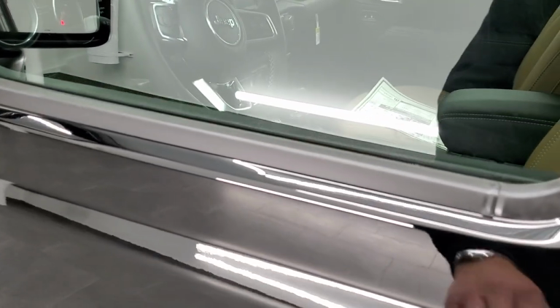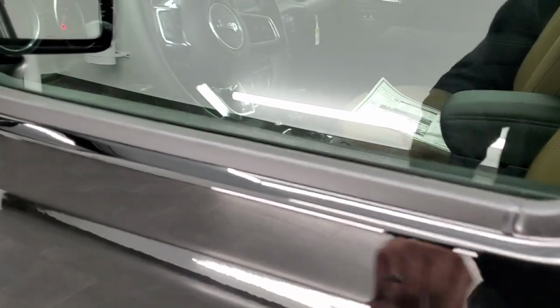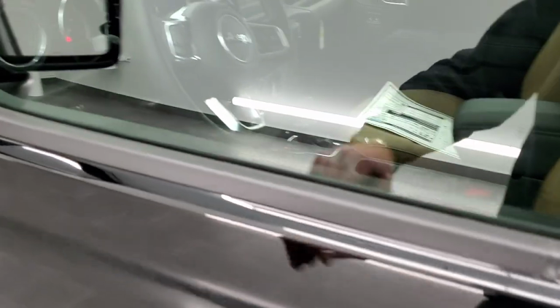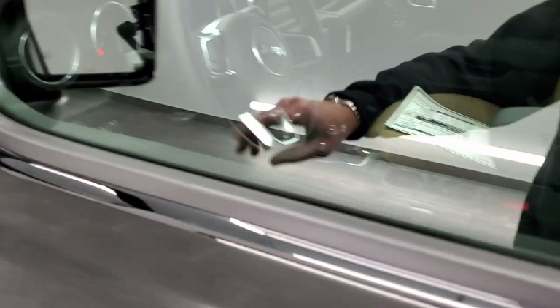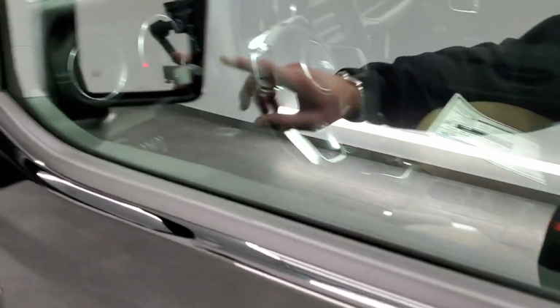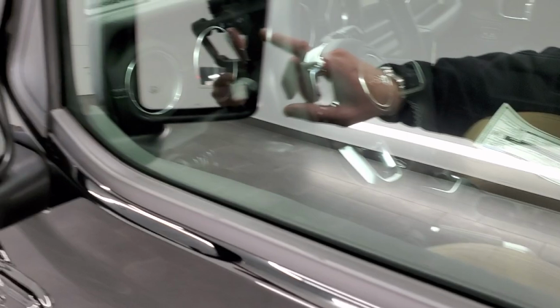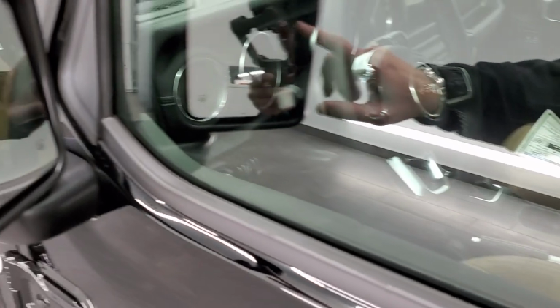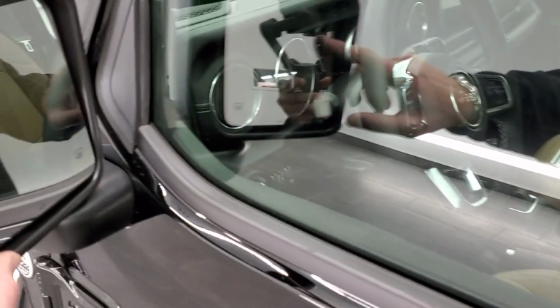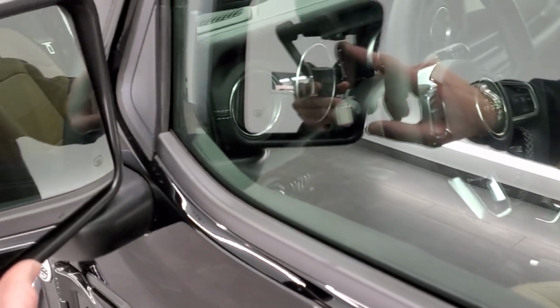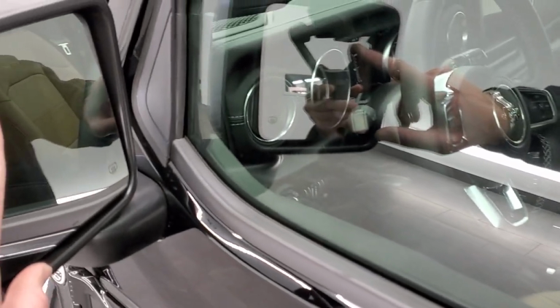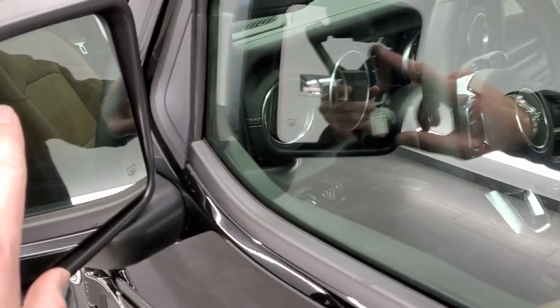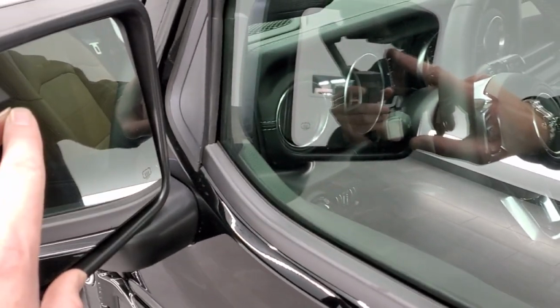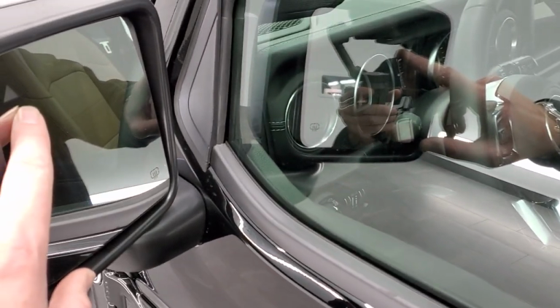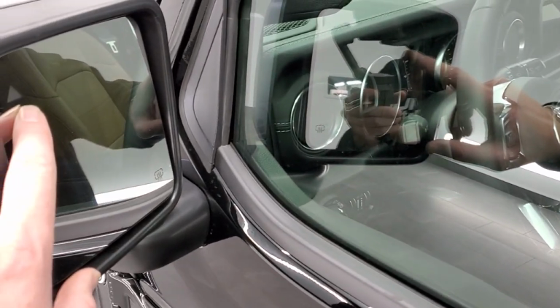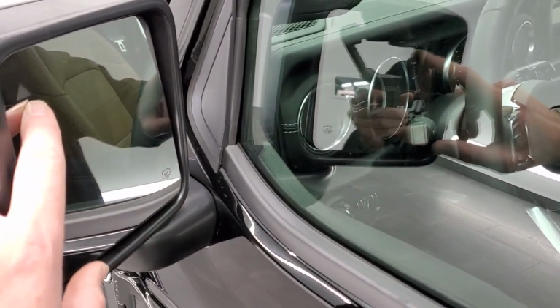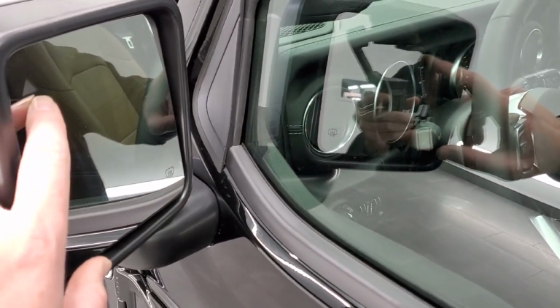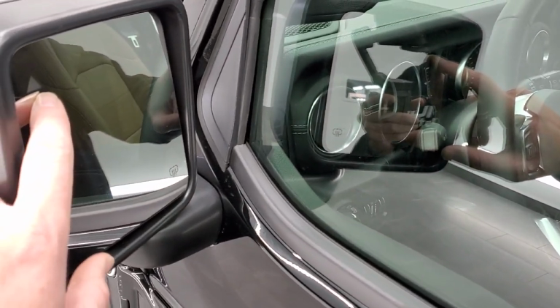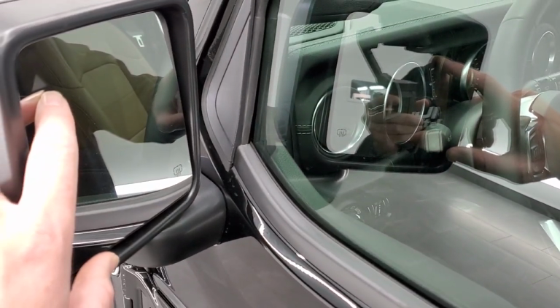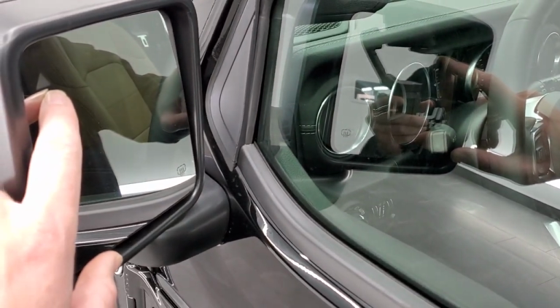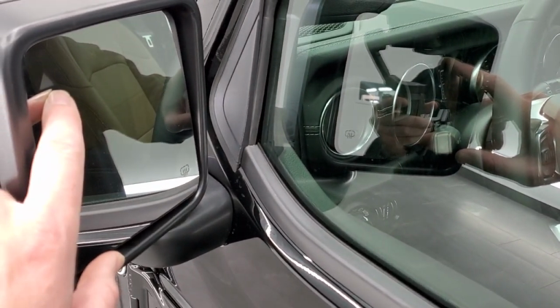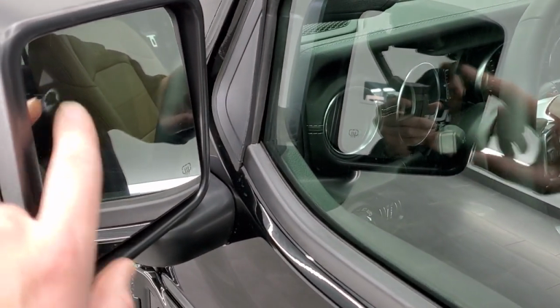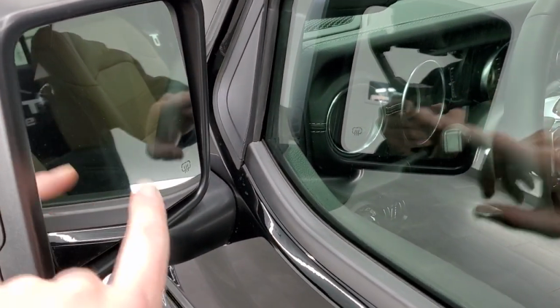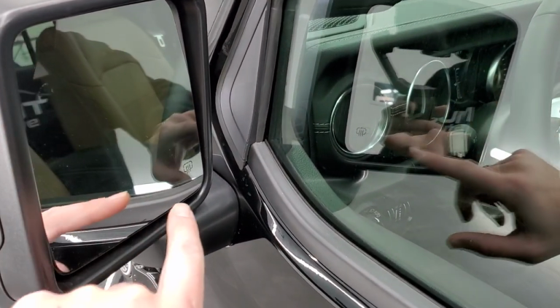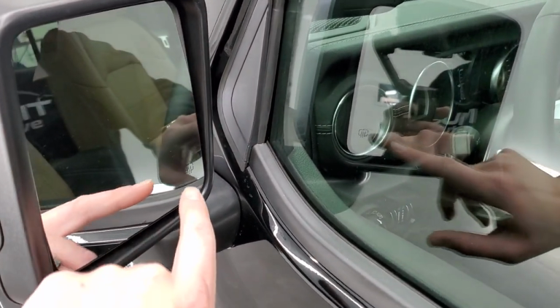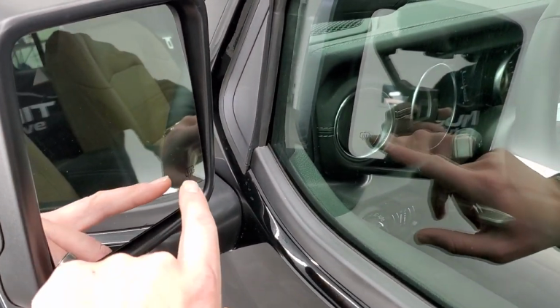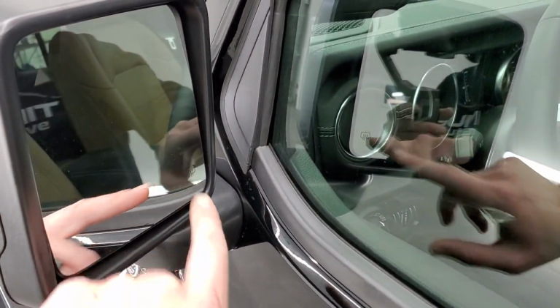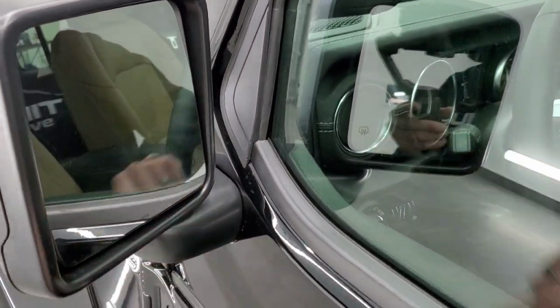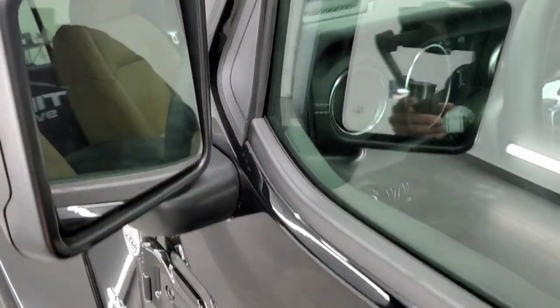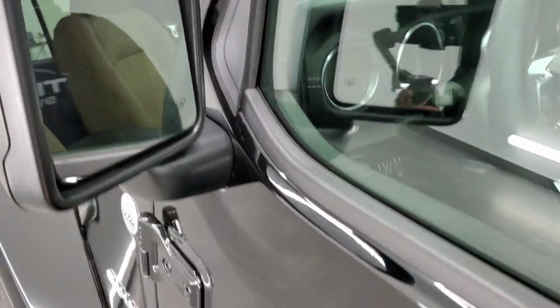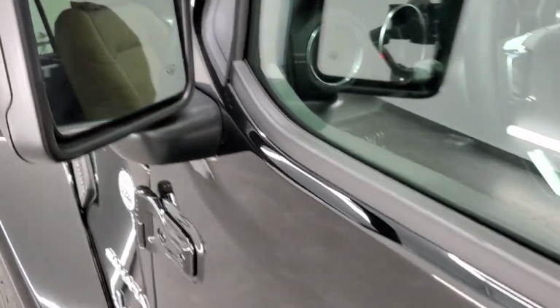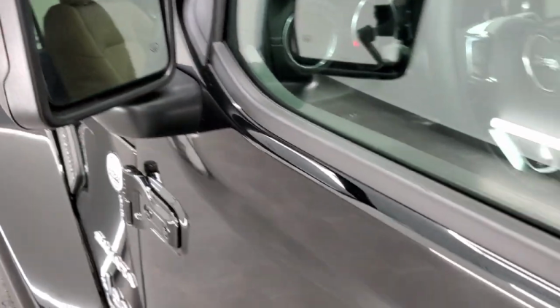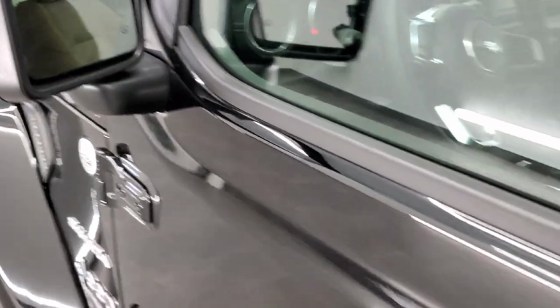On the mirrors you get your blind spot monitoring — that's the little triangle — and then your heated mirrors.